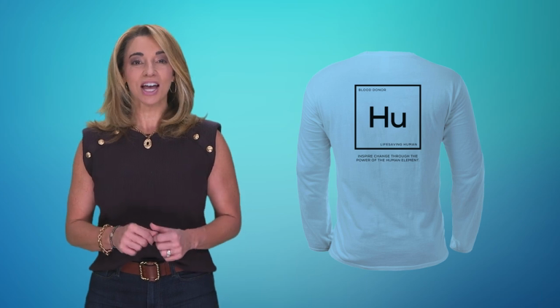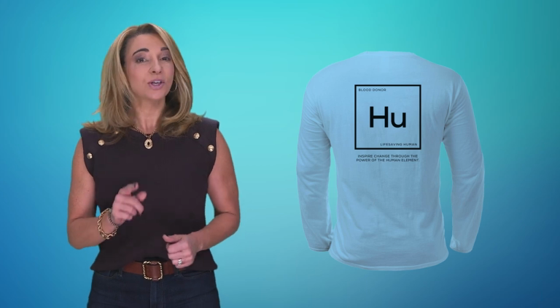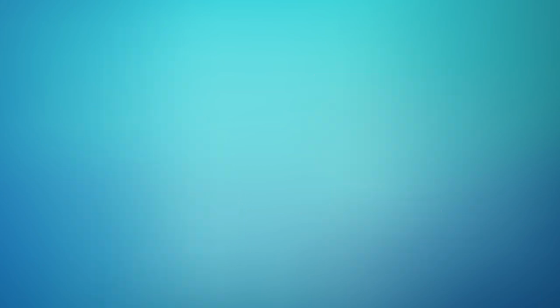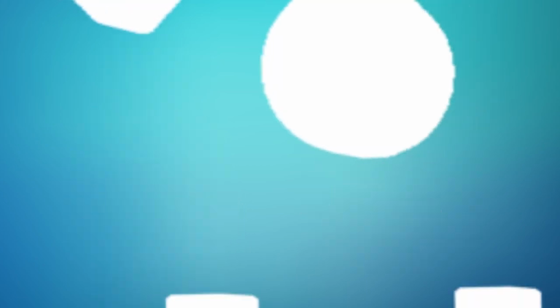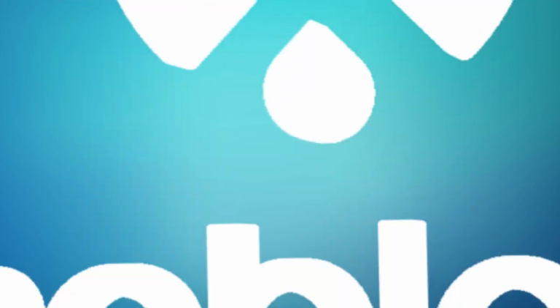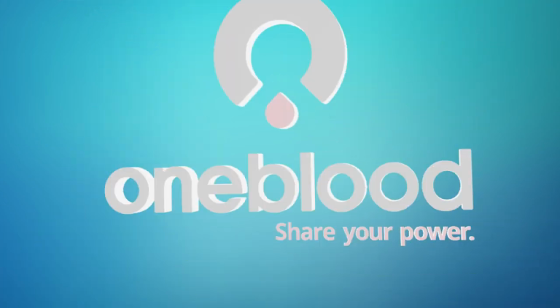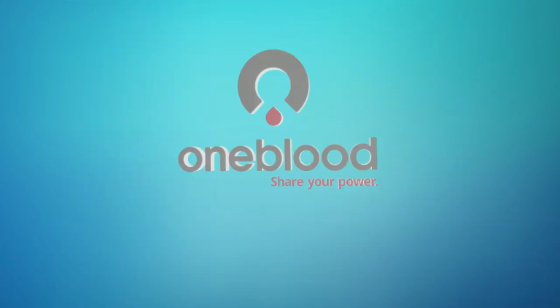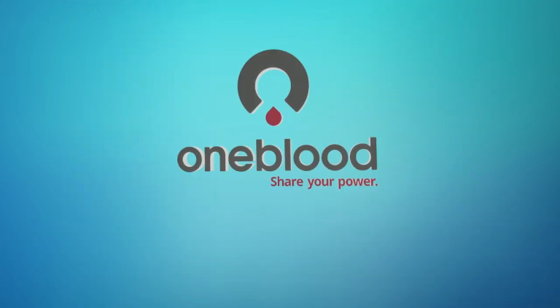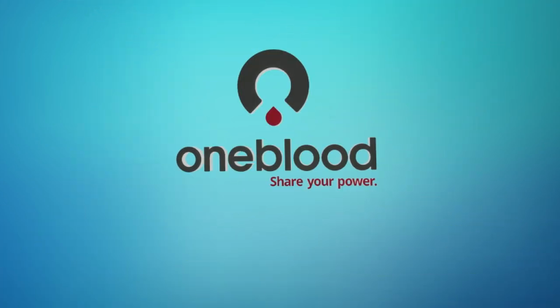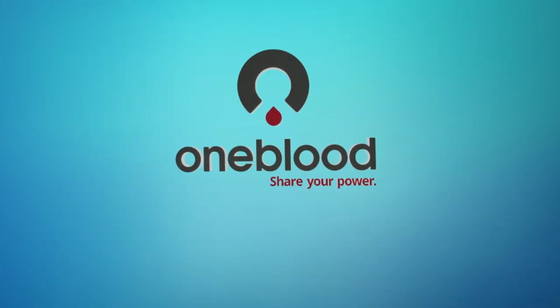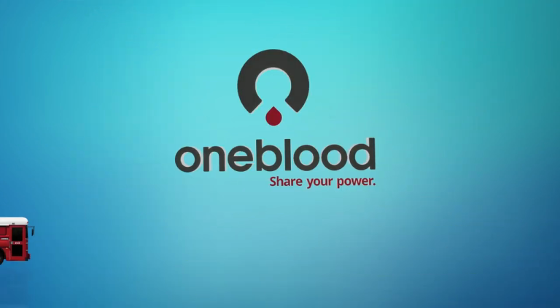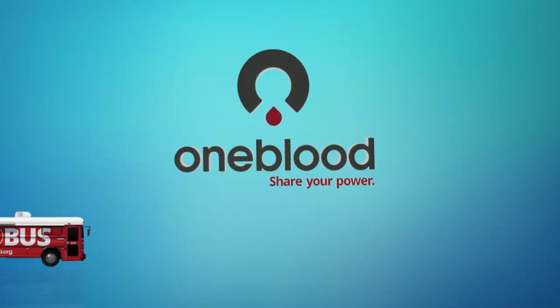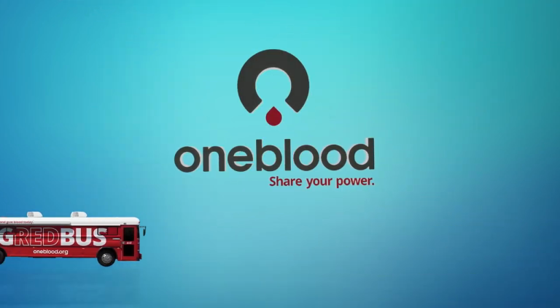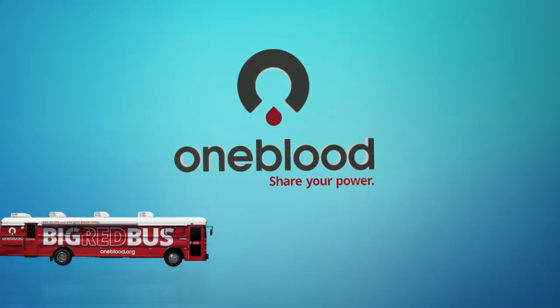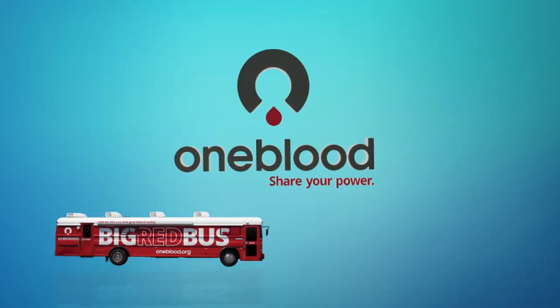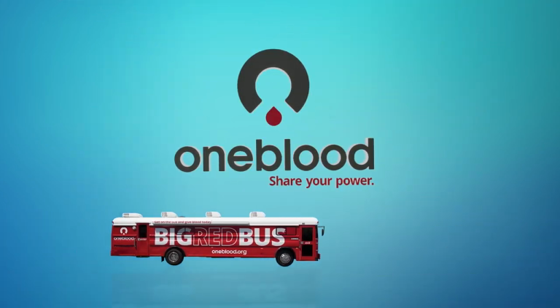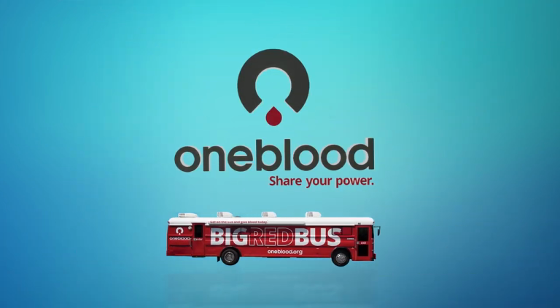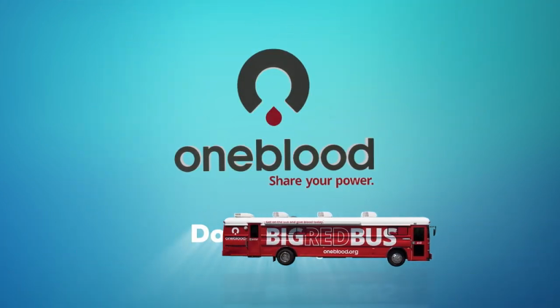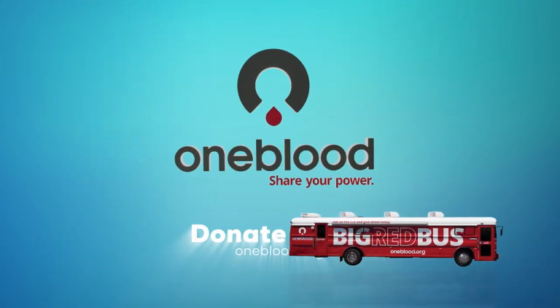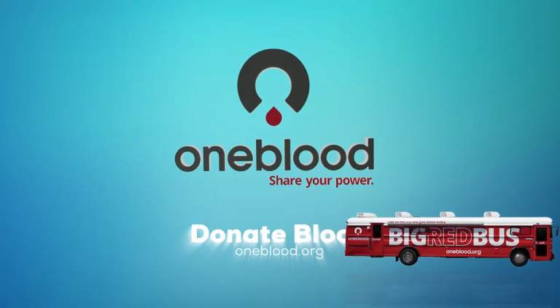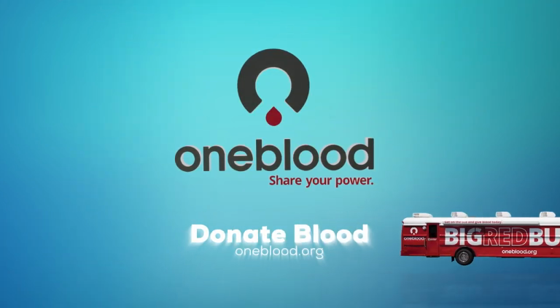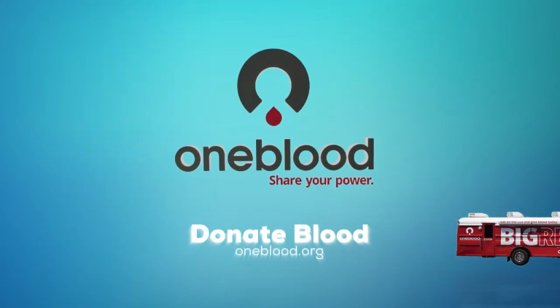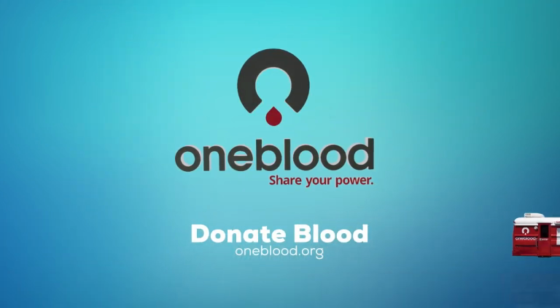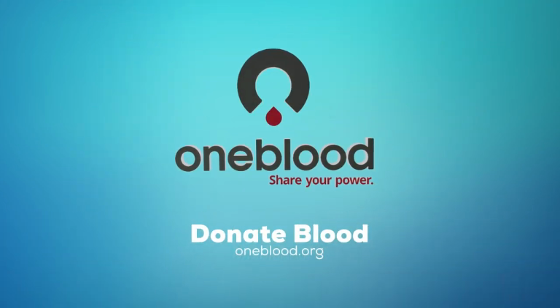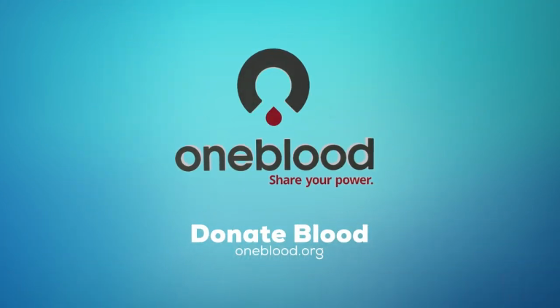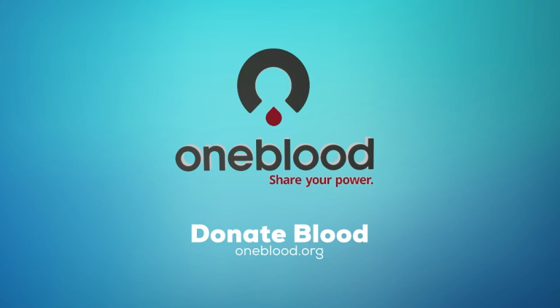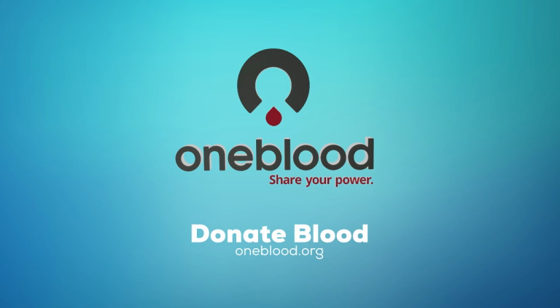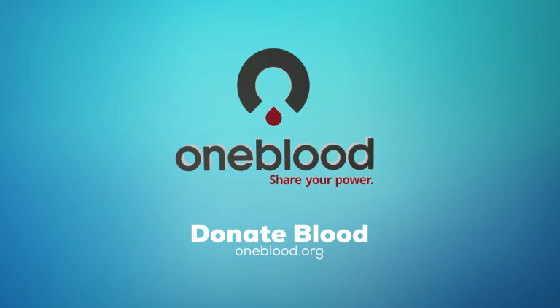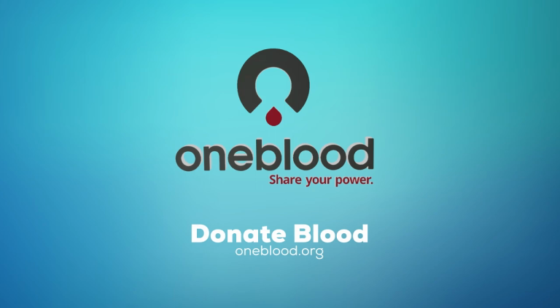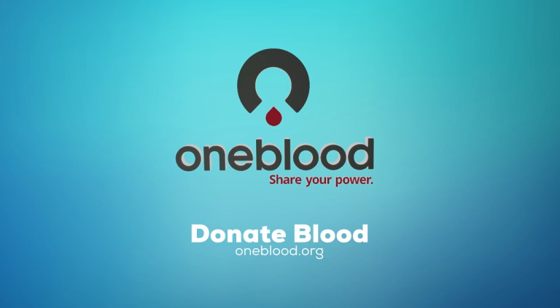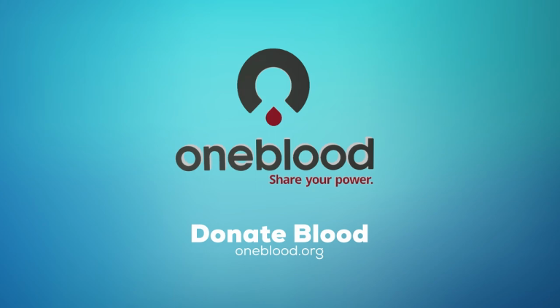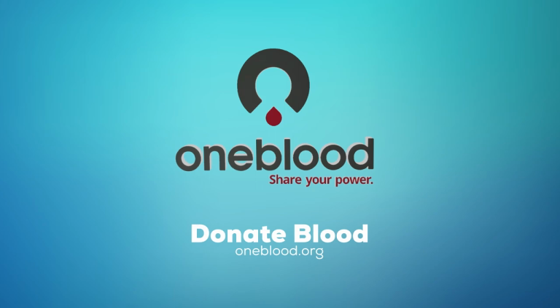So get started right now and book your appointment at oneblood.org and share your power to save lives.